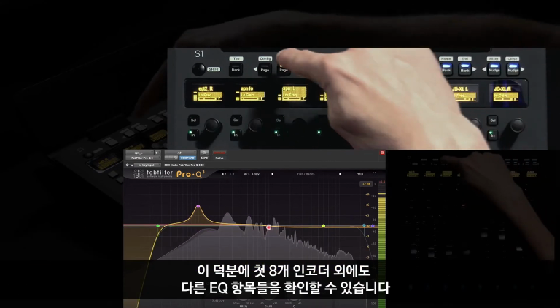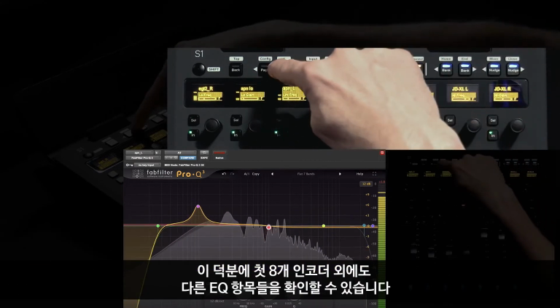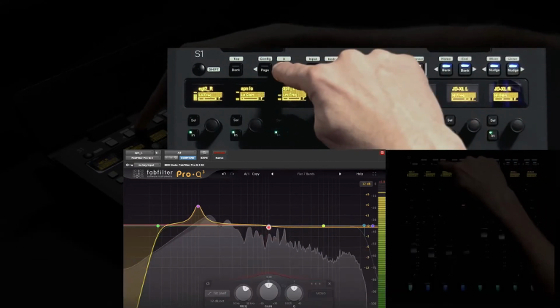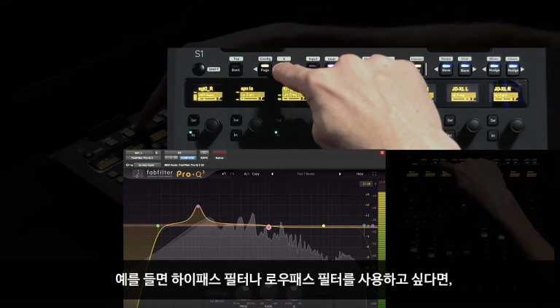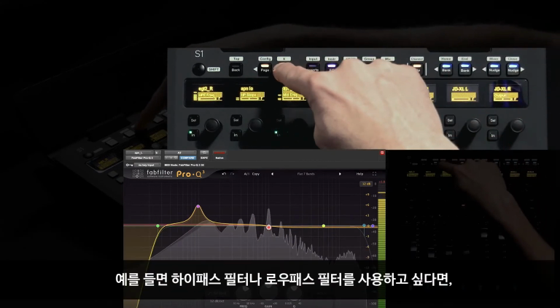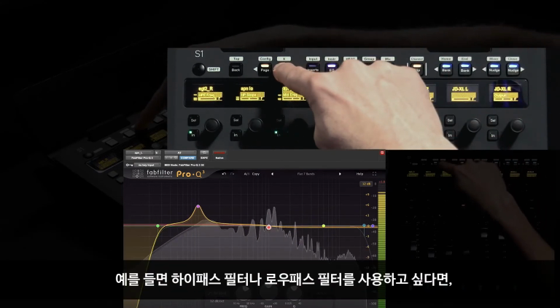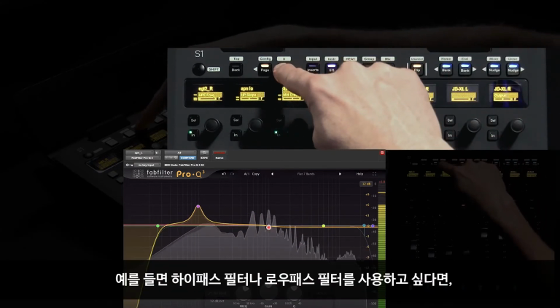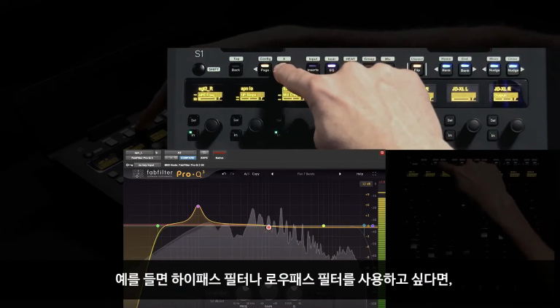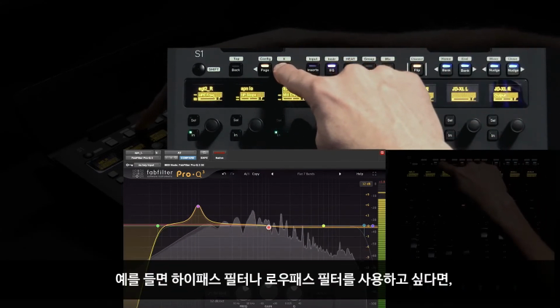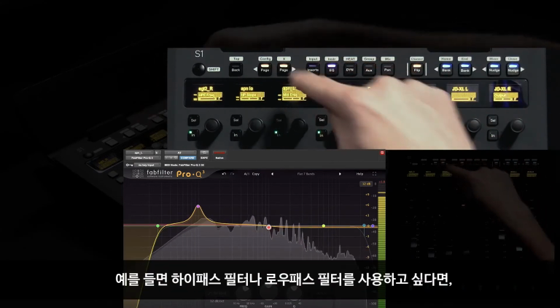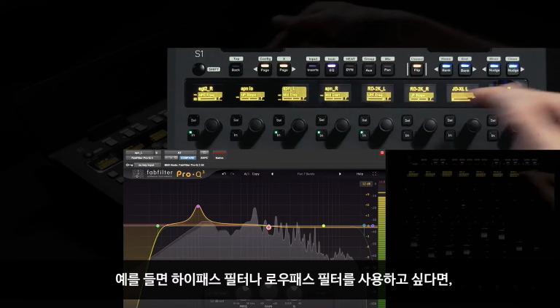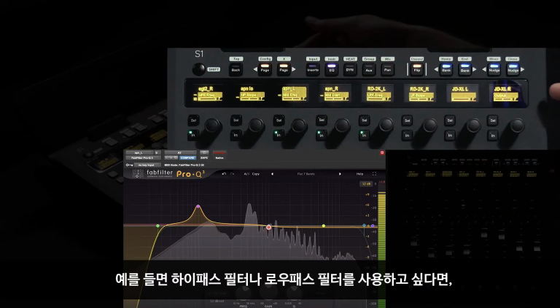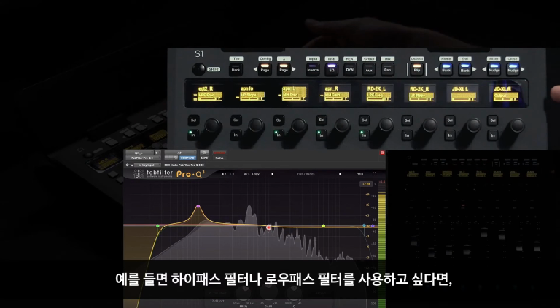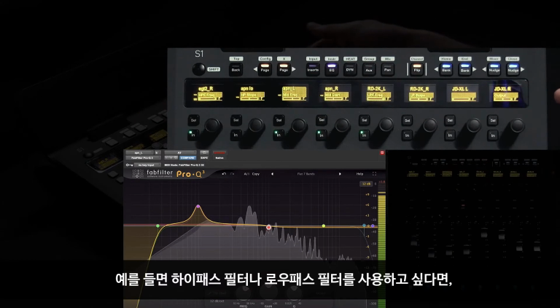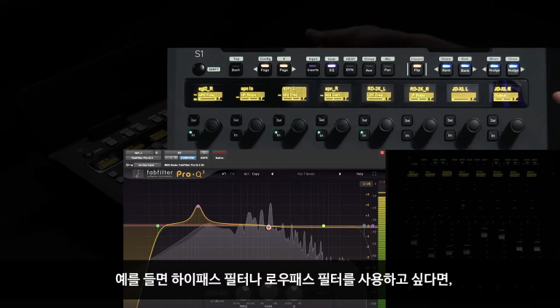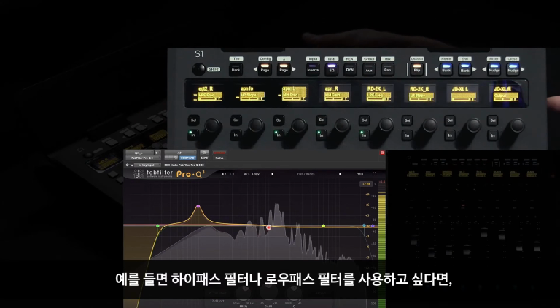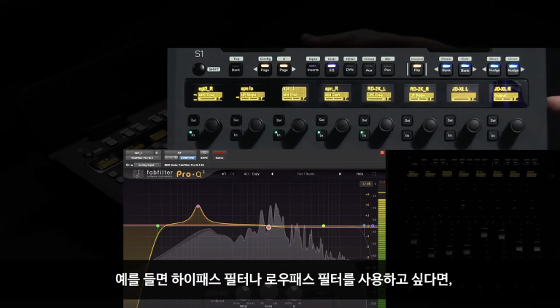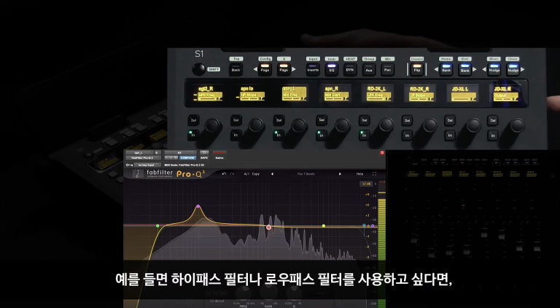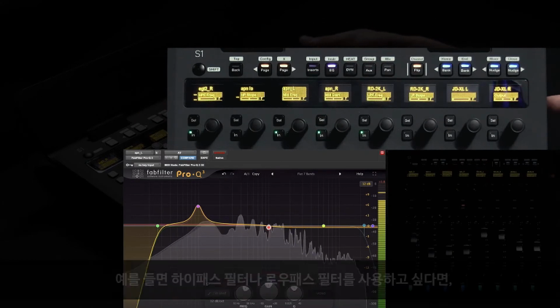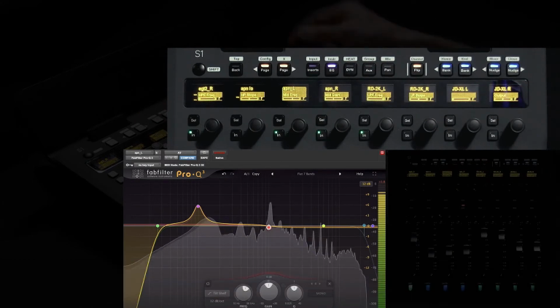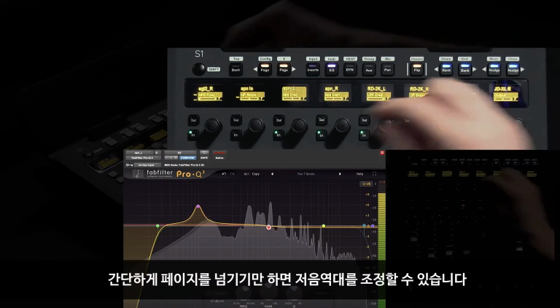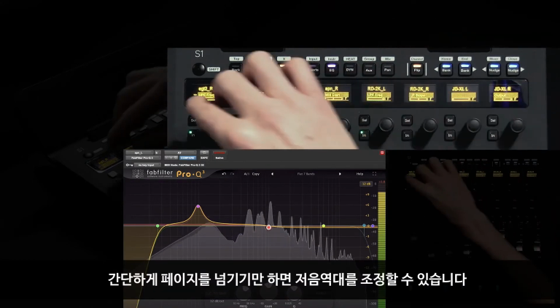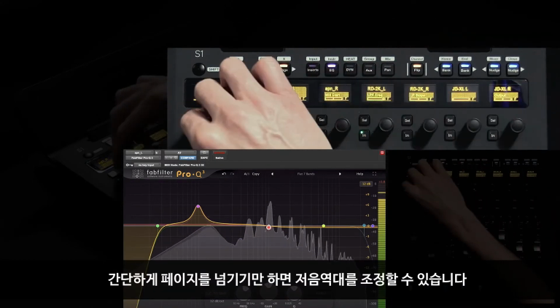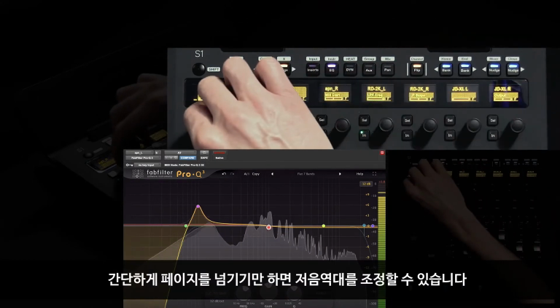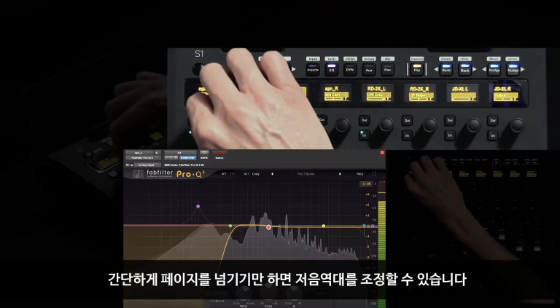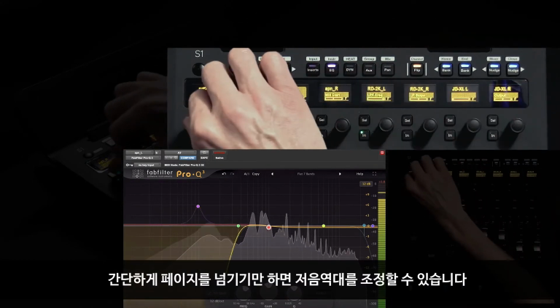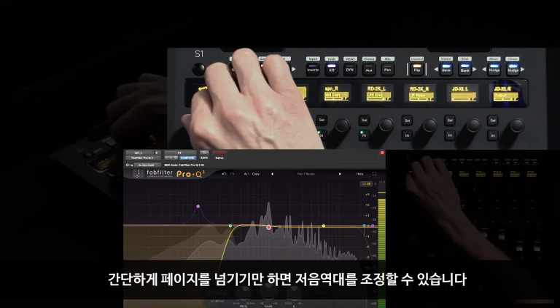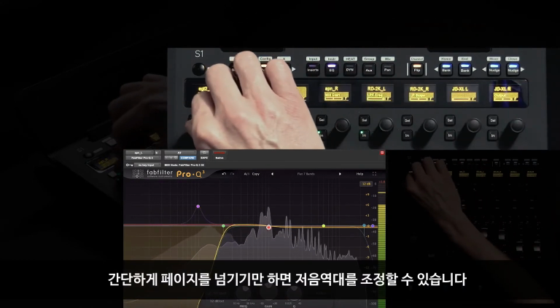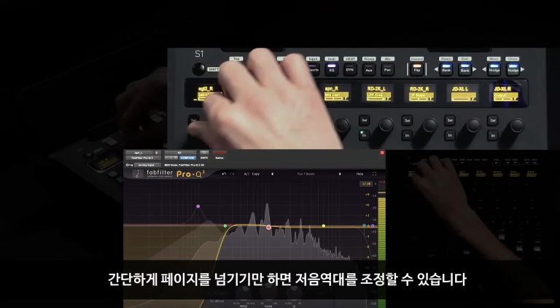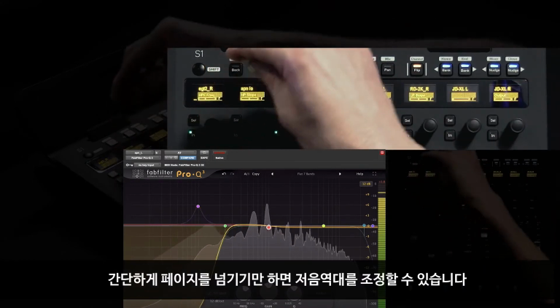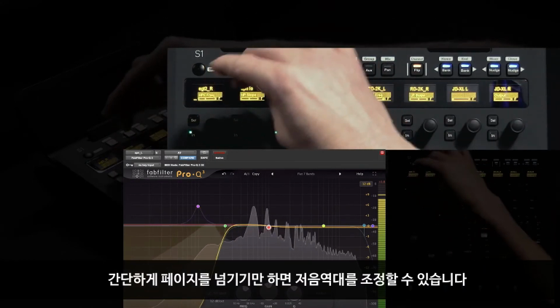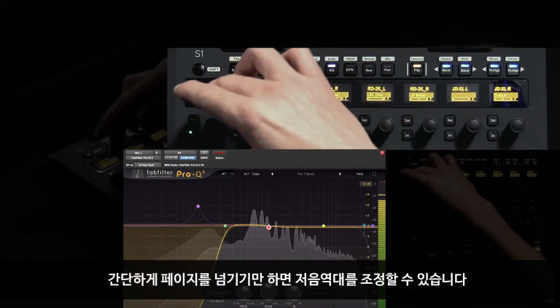For example, if I need to engage a high-pass filter or a low-pass filter, I can simply page over and quickly roll off some low-frequency content.